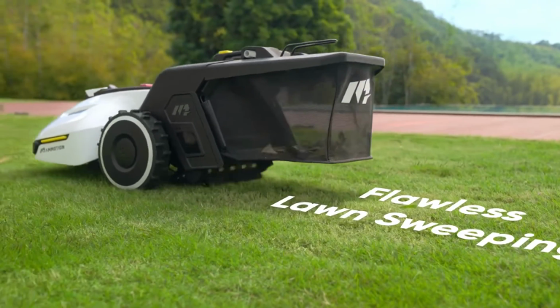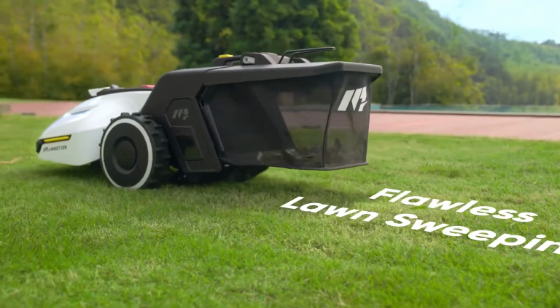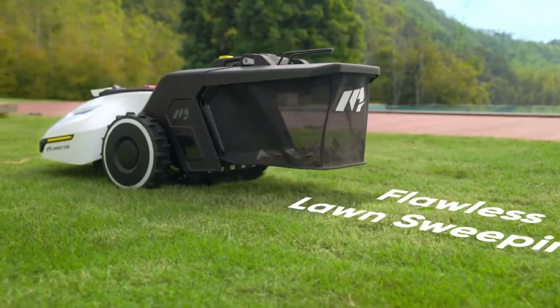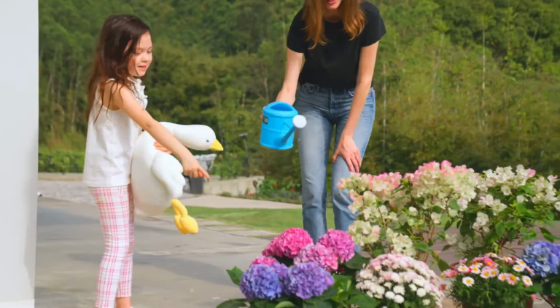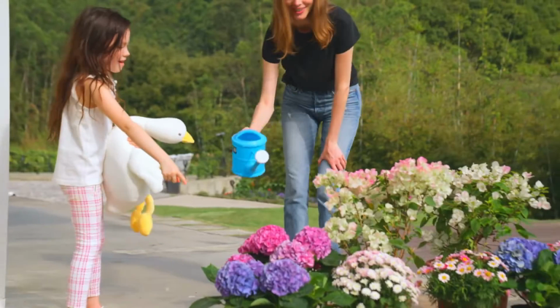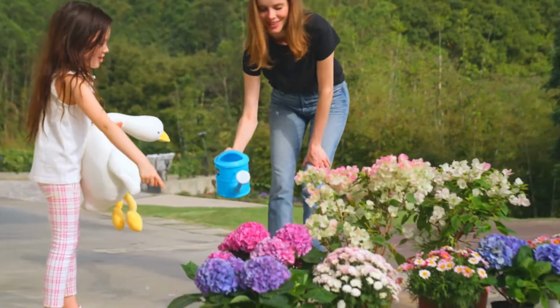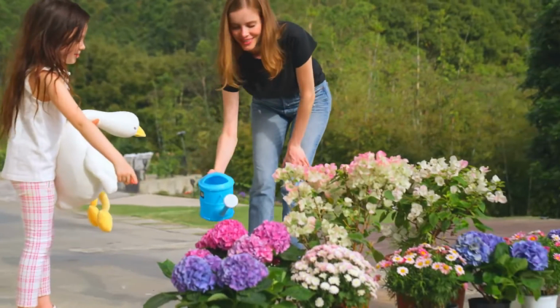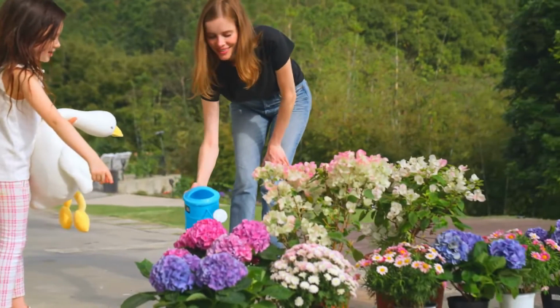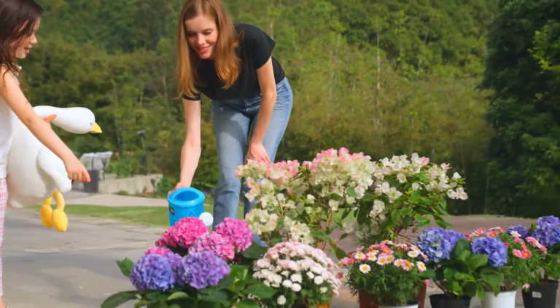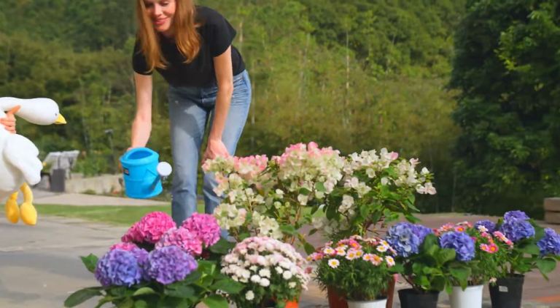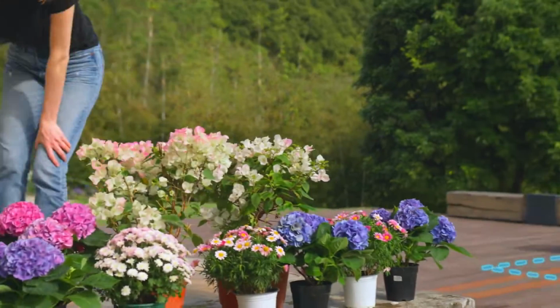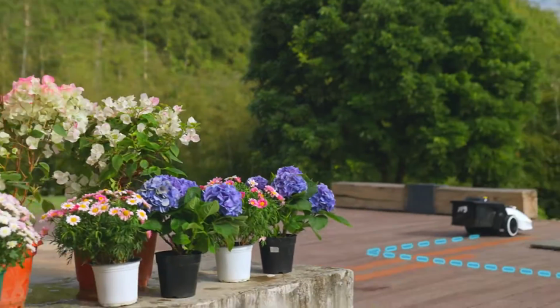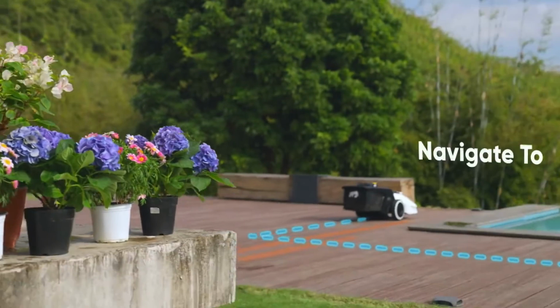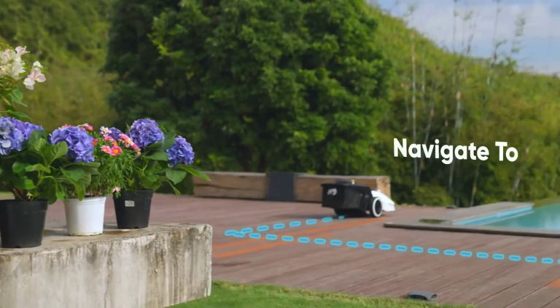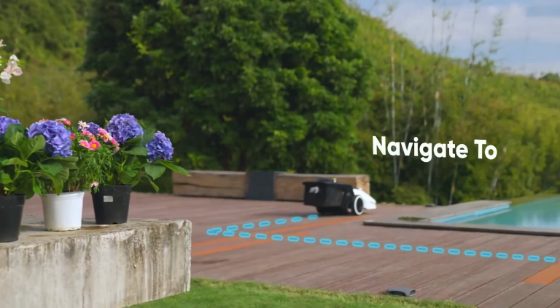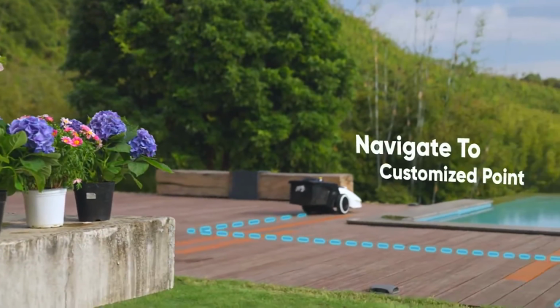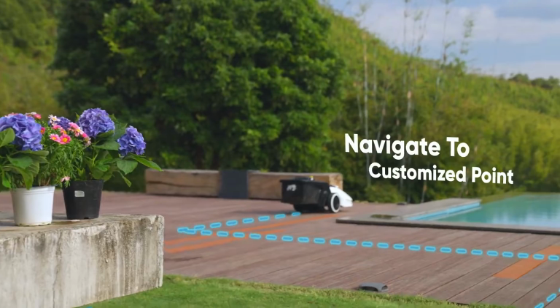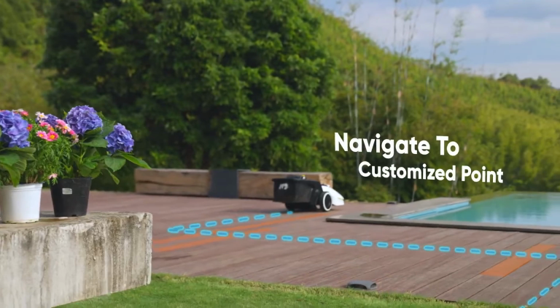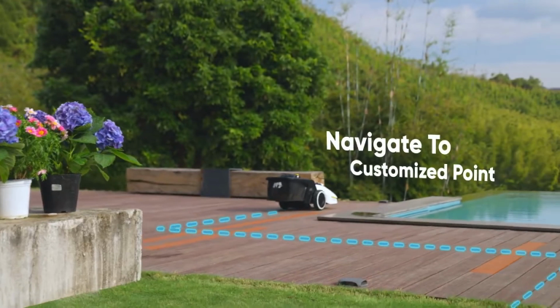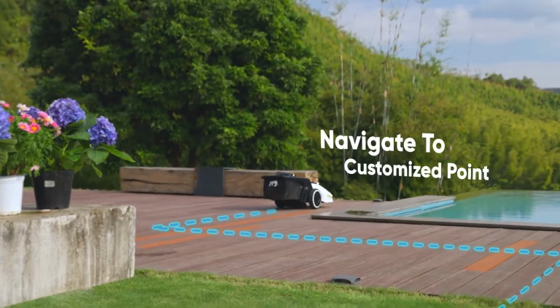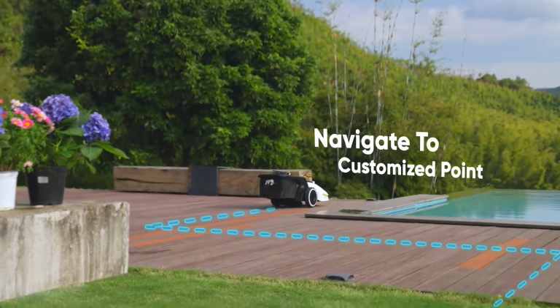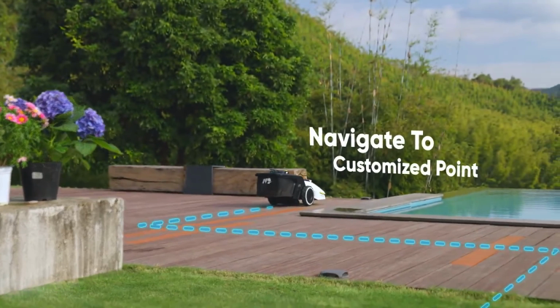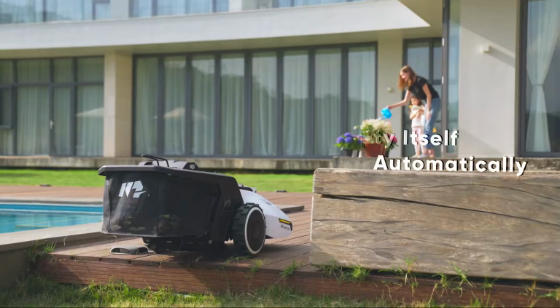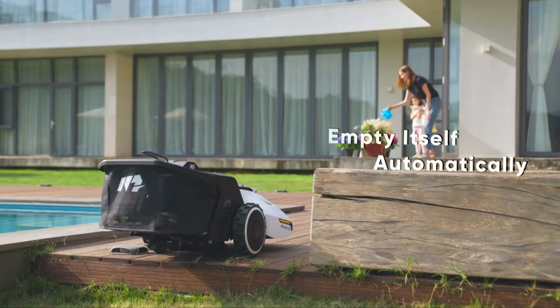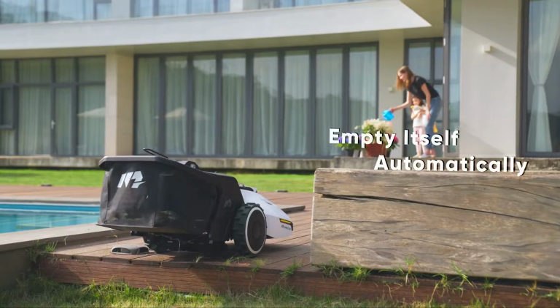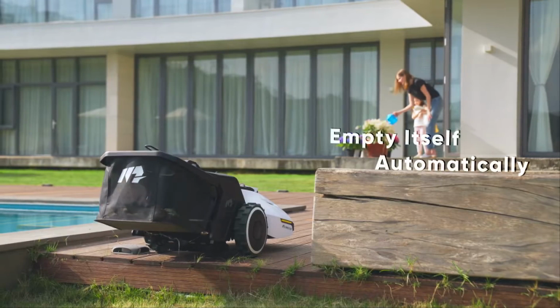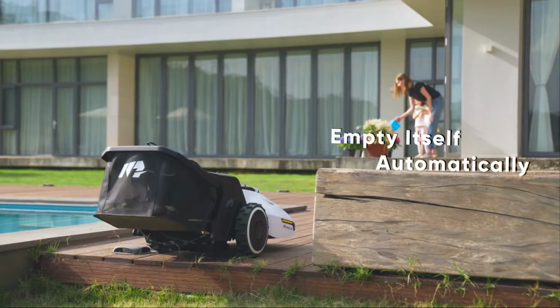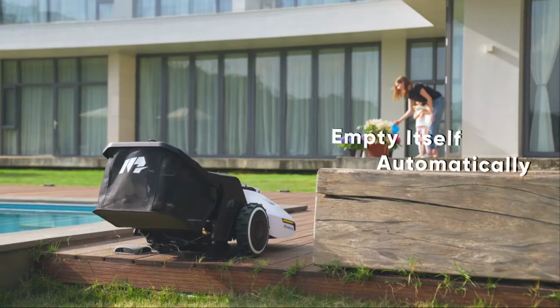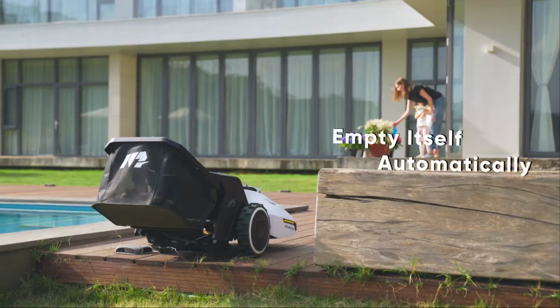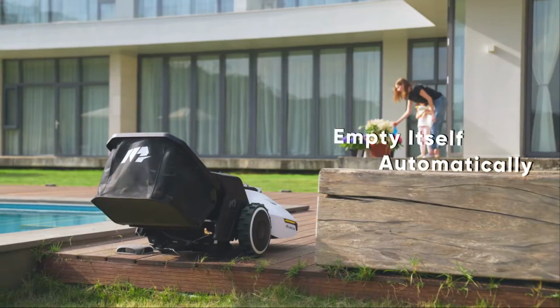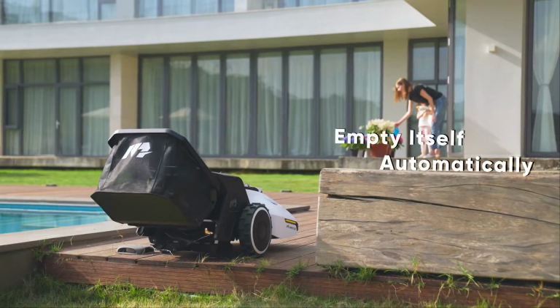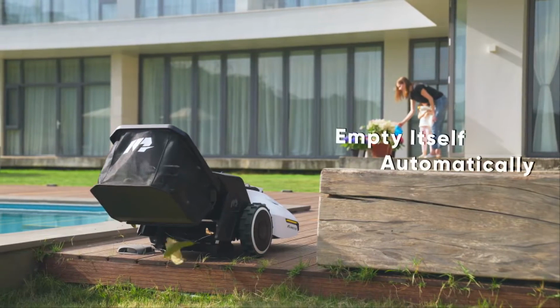When all filled up, it navigates to a customized location and automatically empties itself.